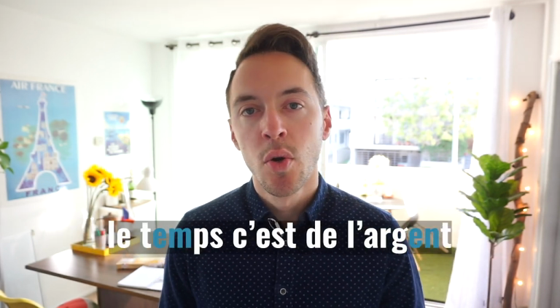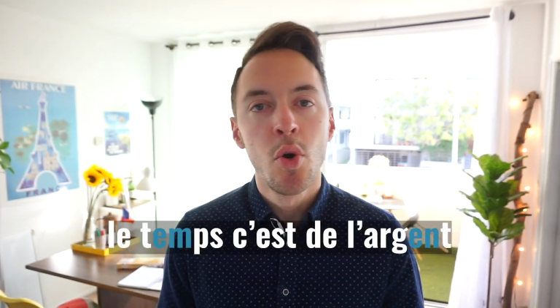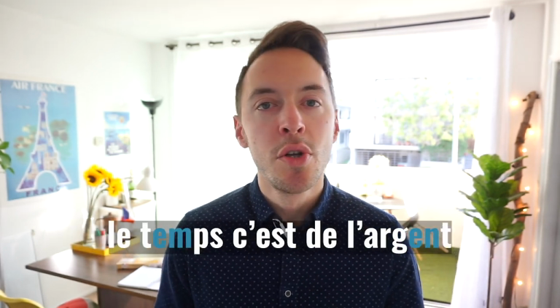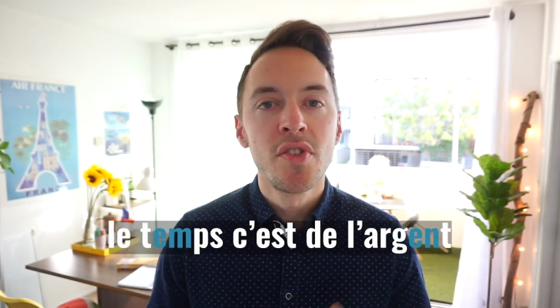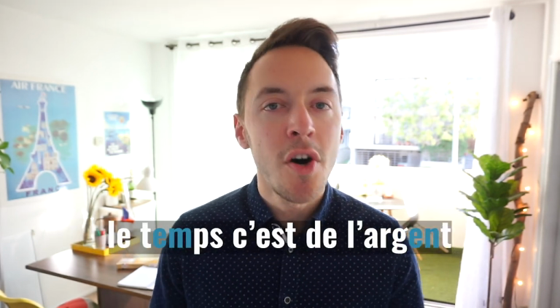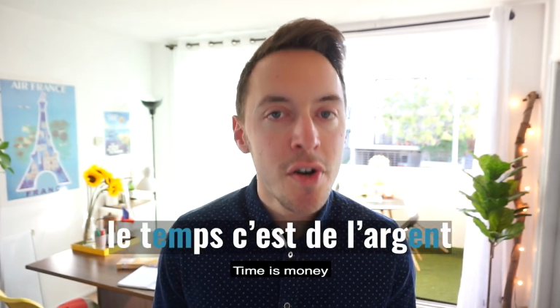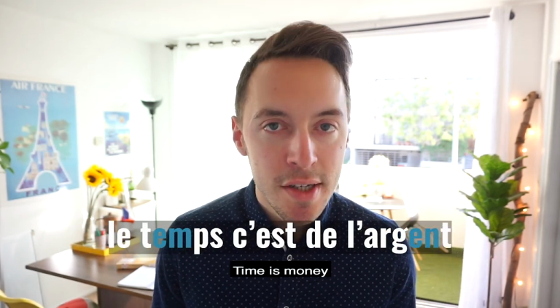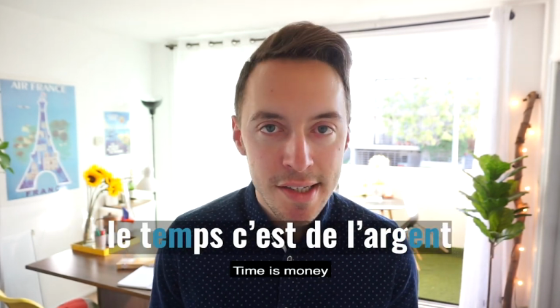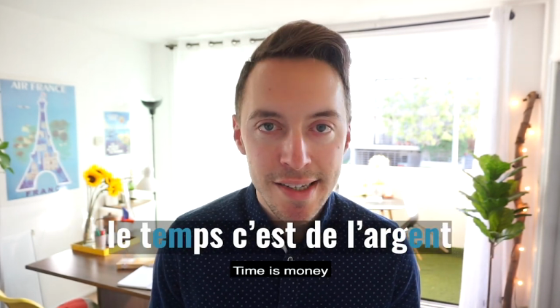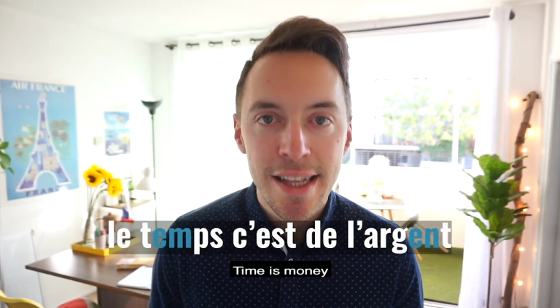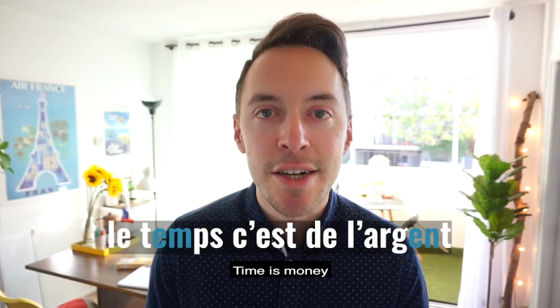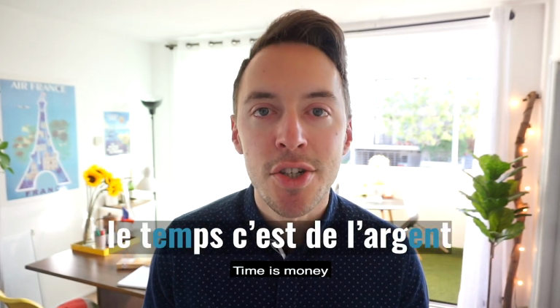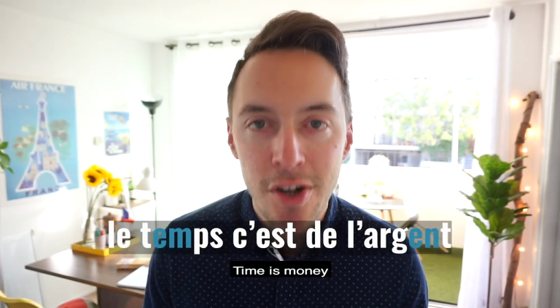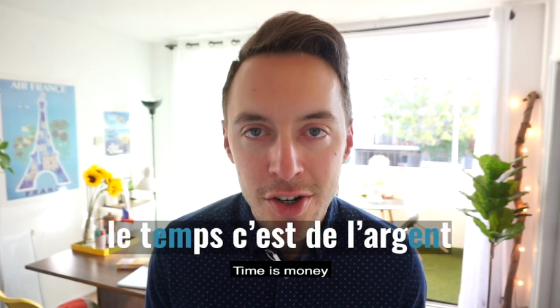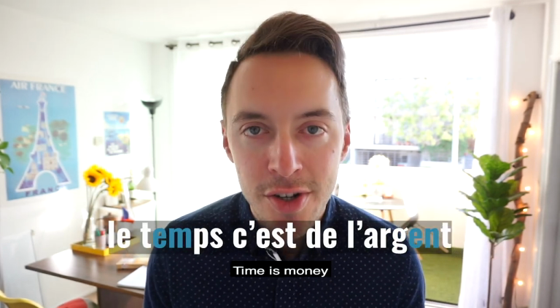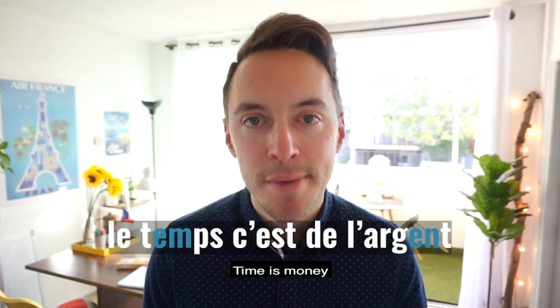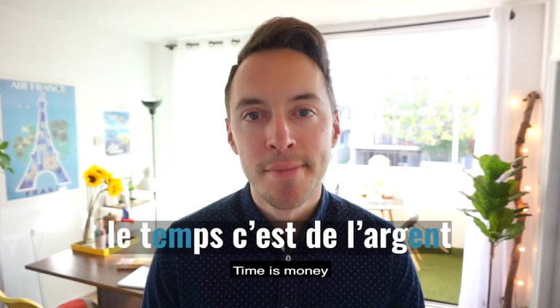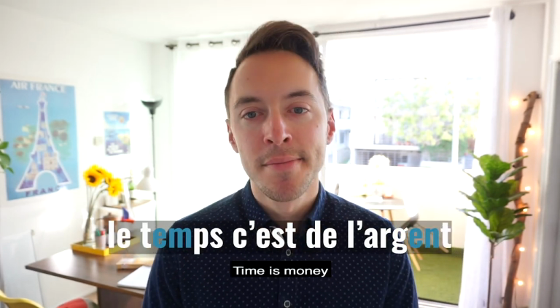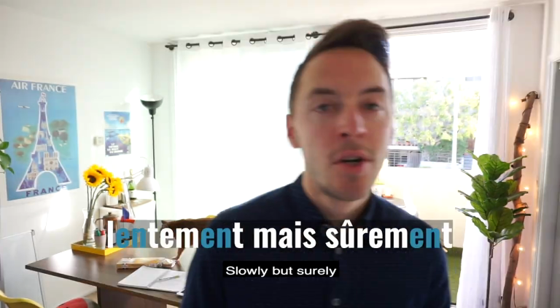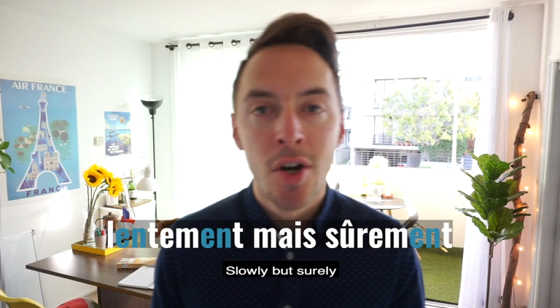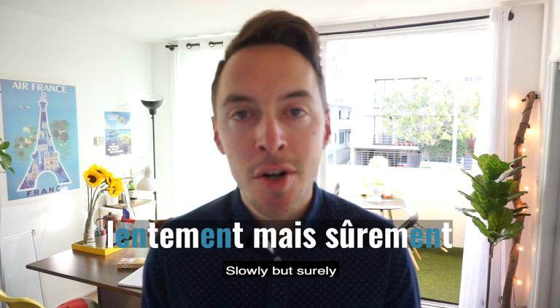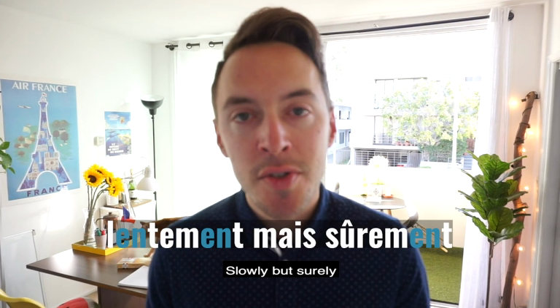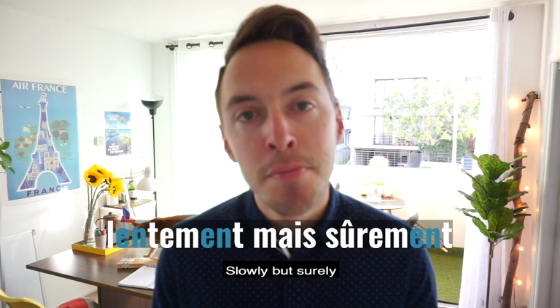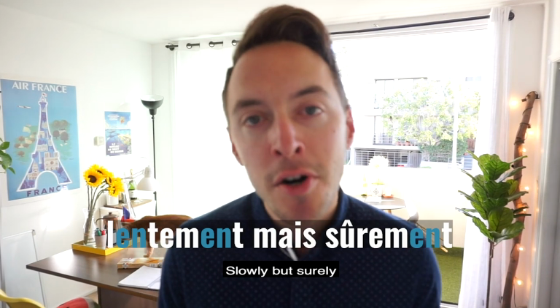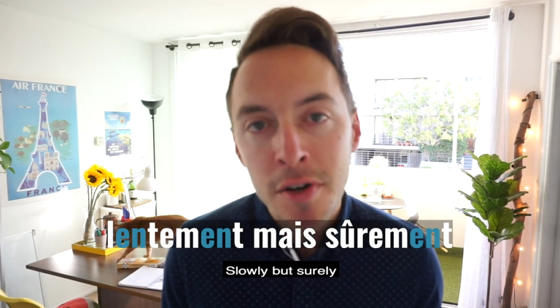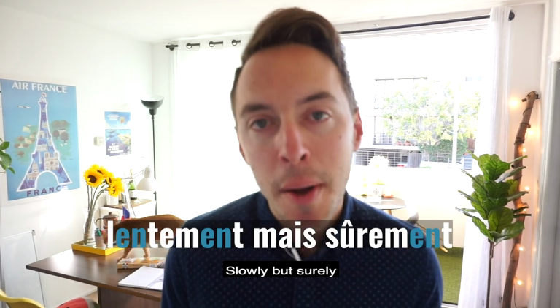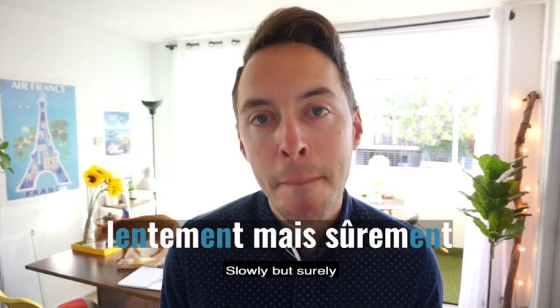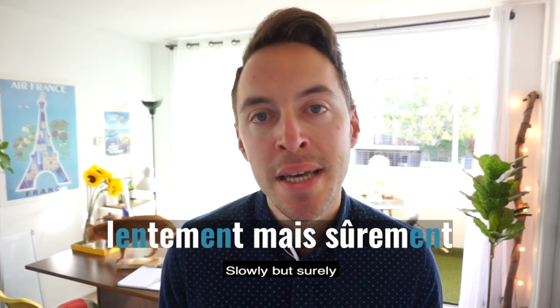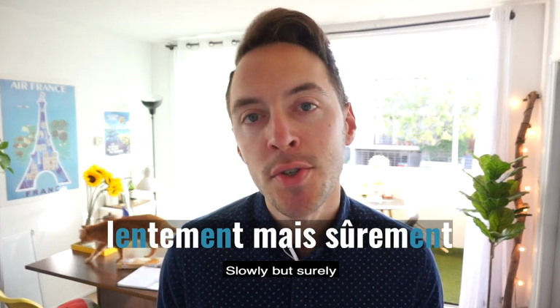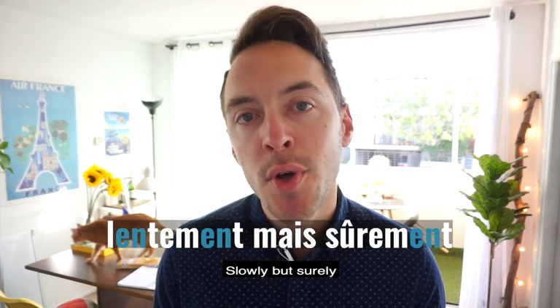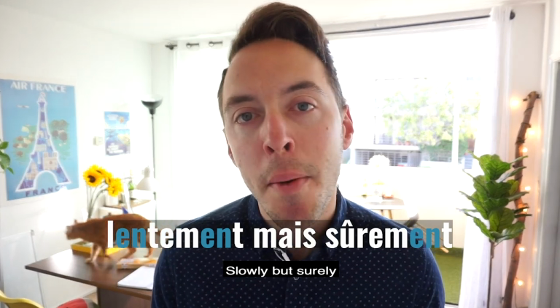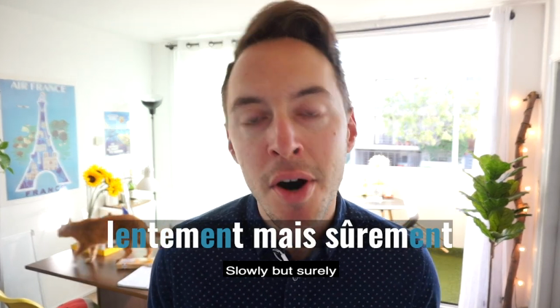Le temps, c'est de l'argent. Lentement, mais sûrement.